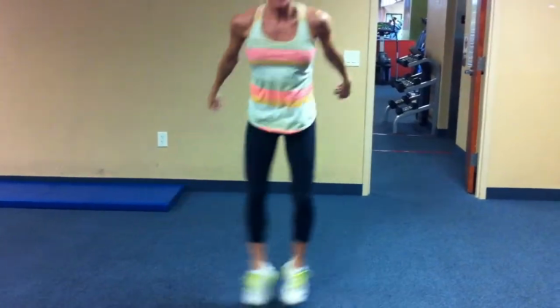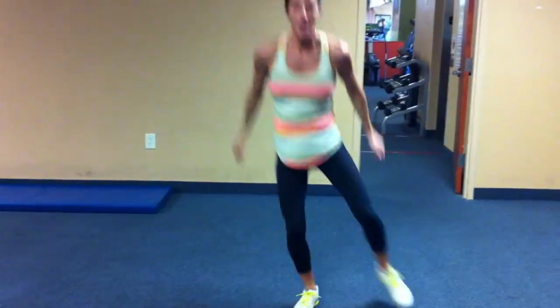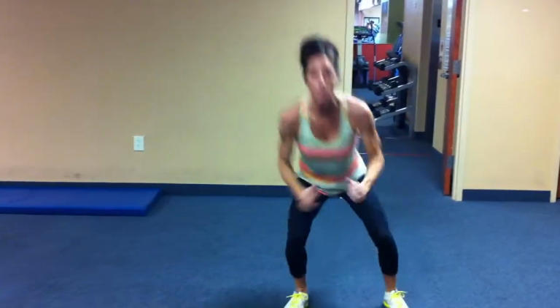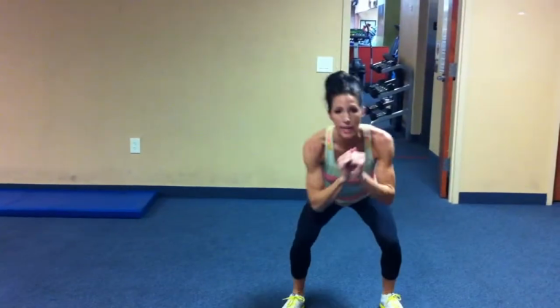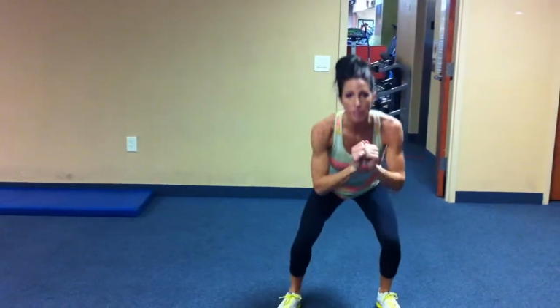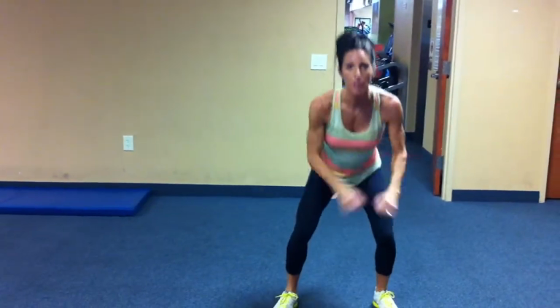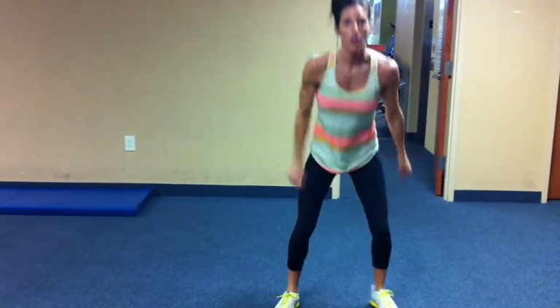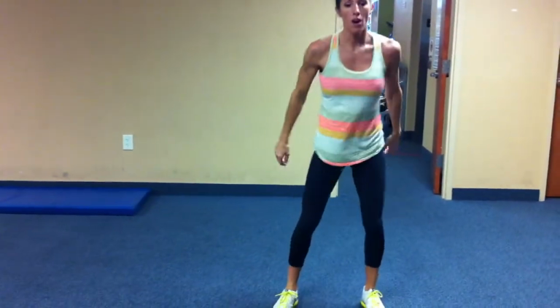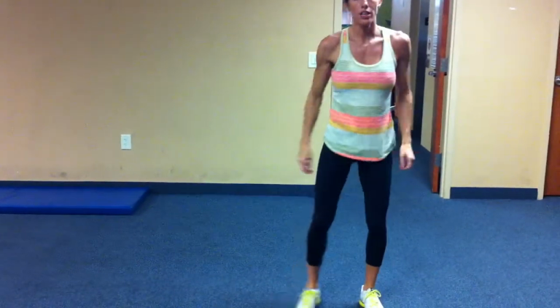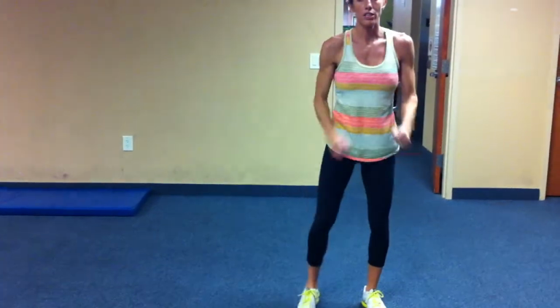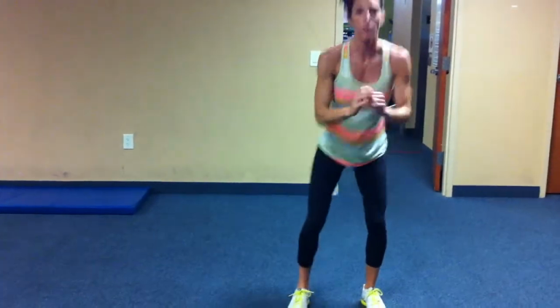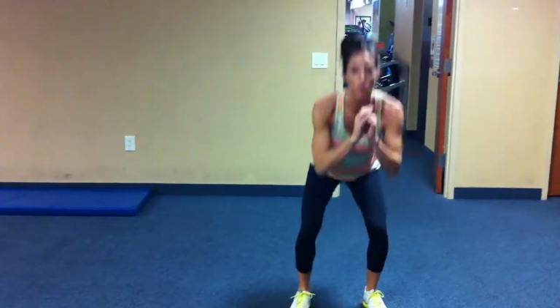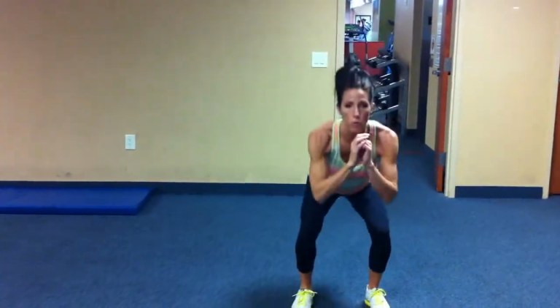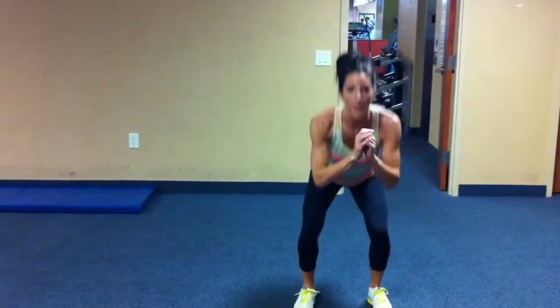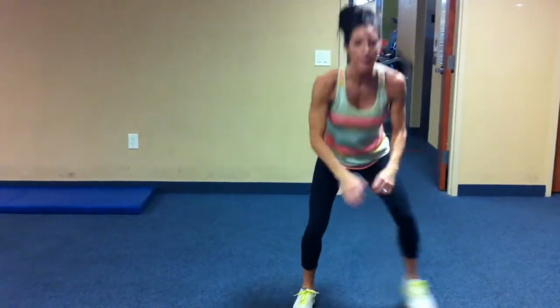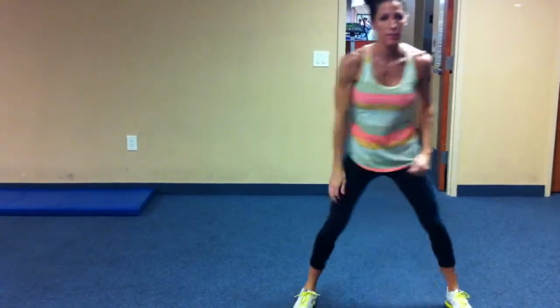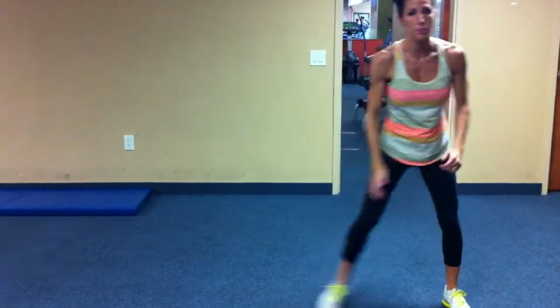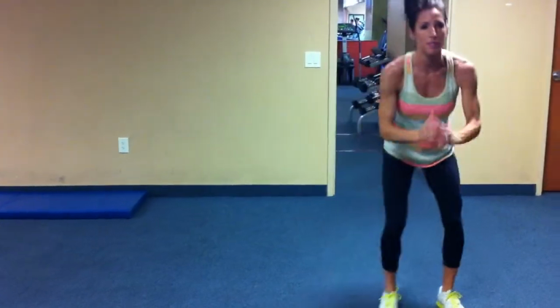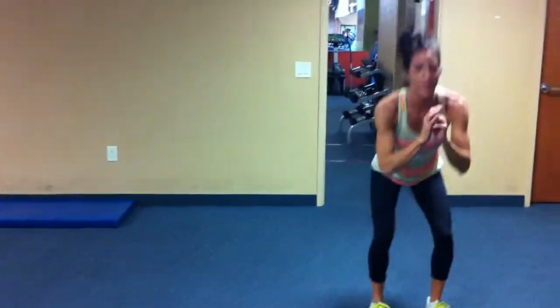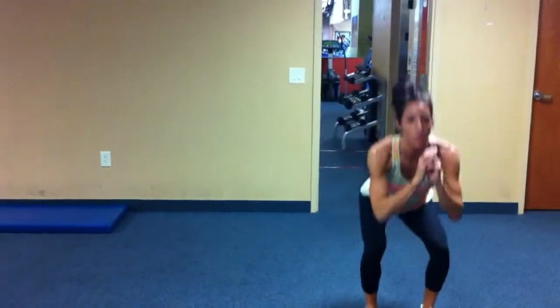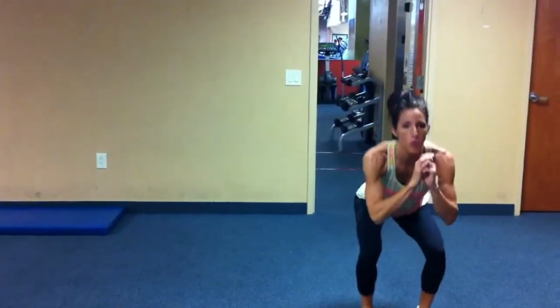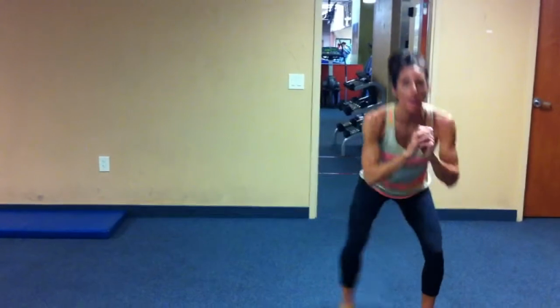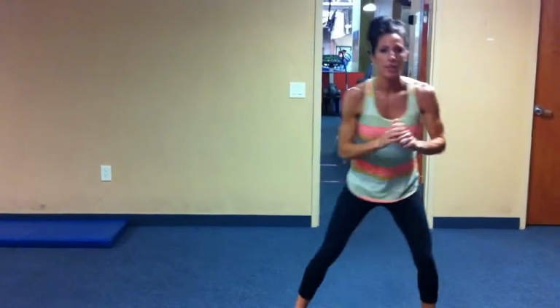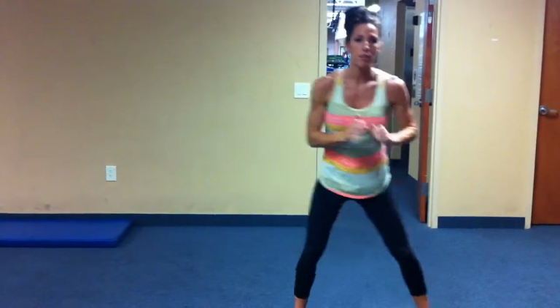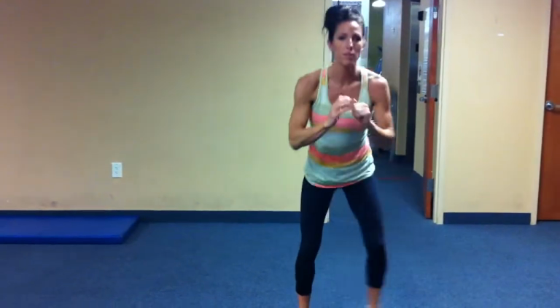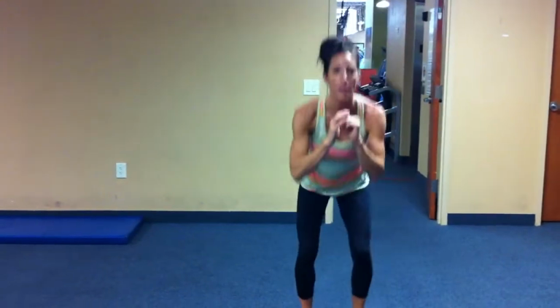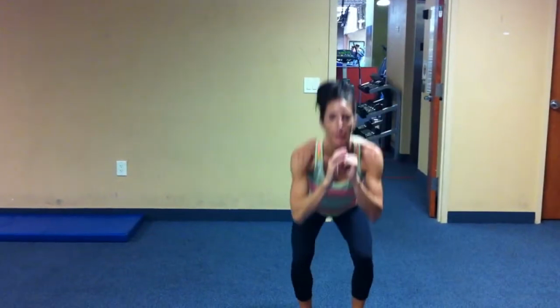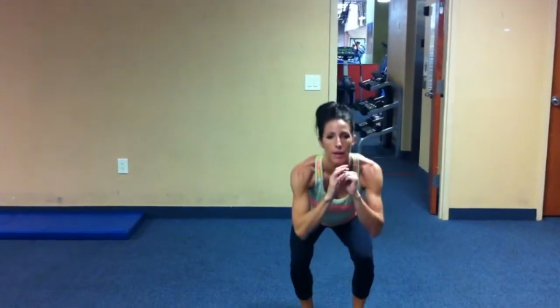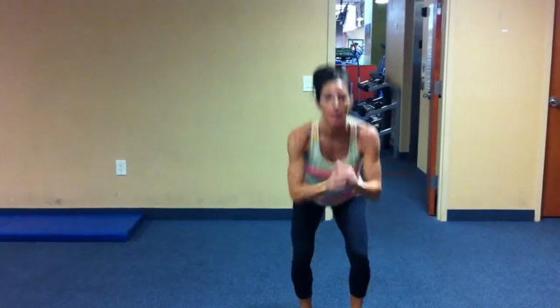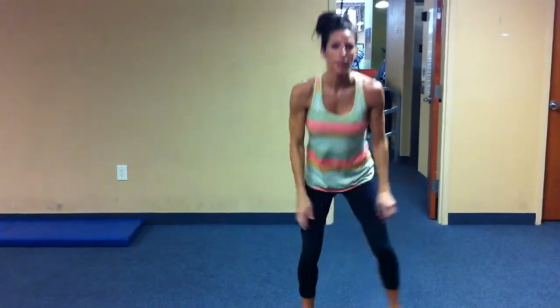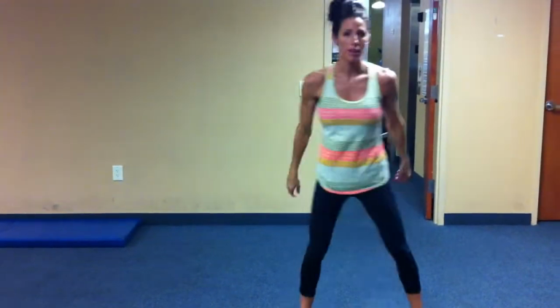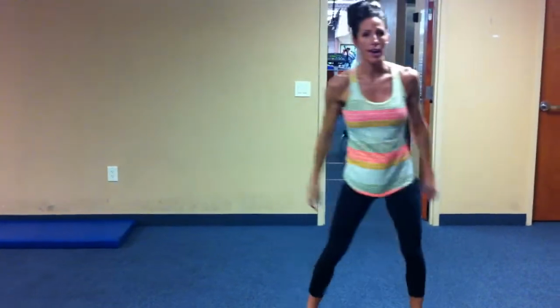Now, beginners, all you need to do is squat, step to the side, squat, step to the side.